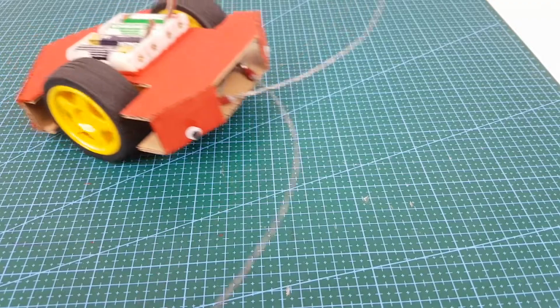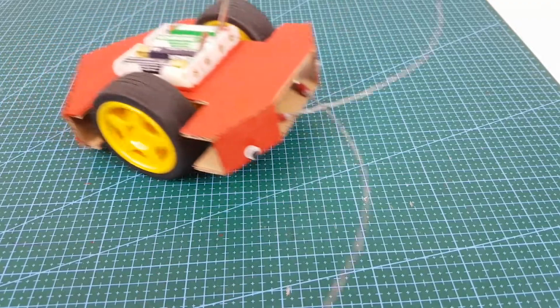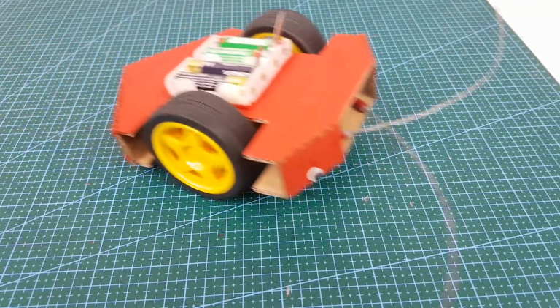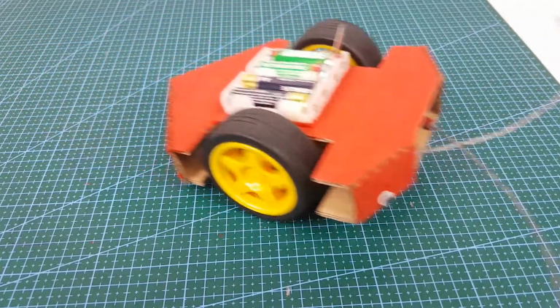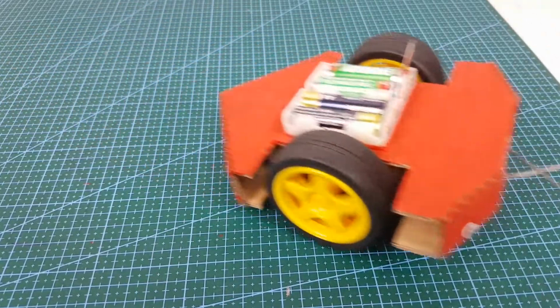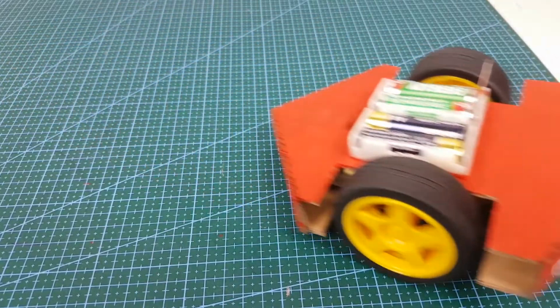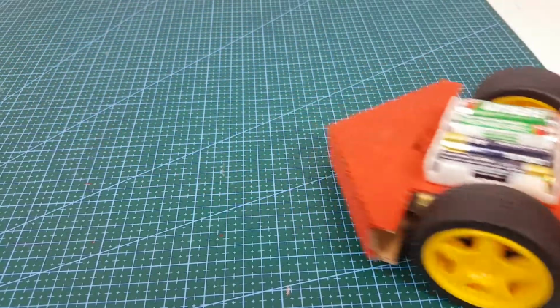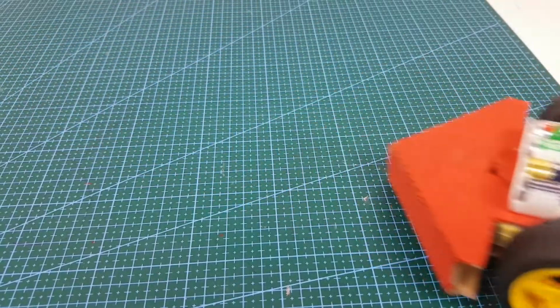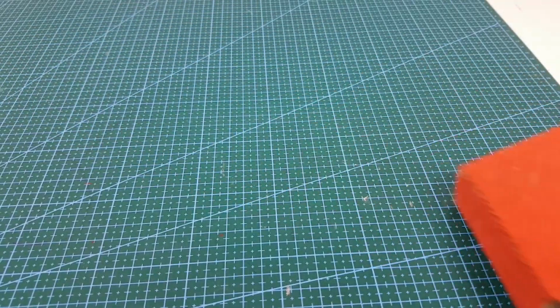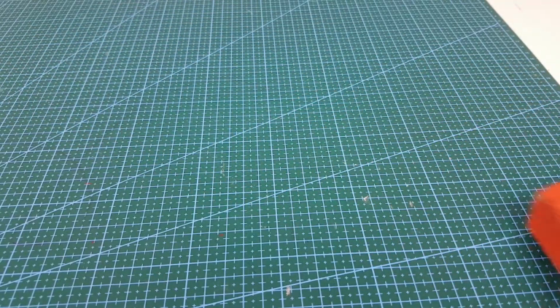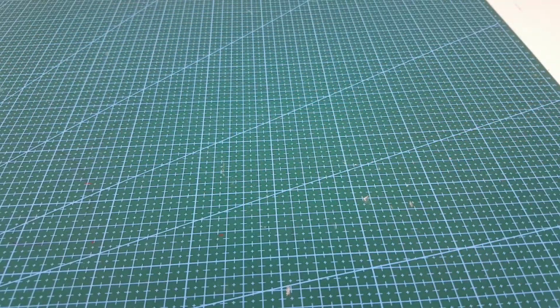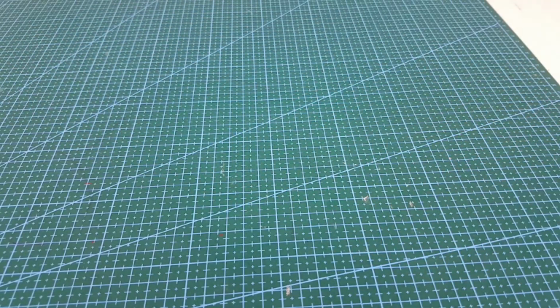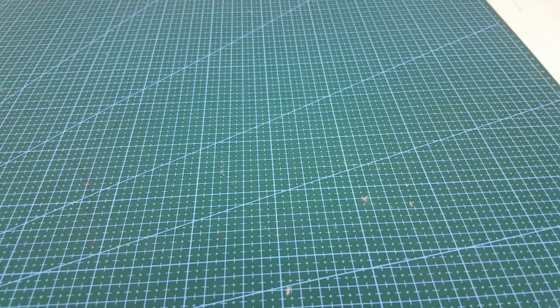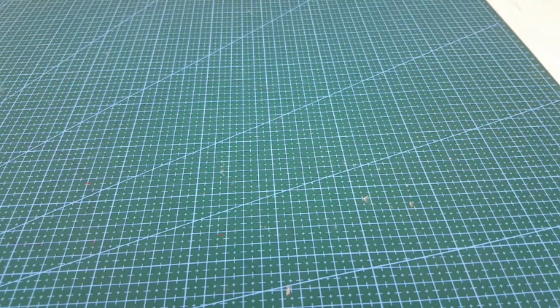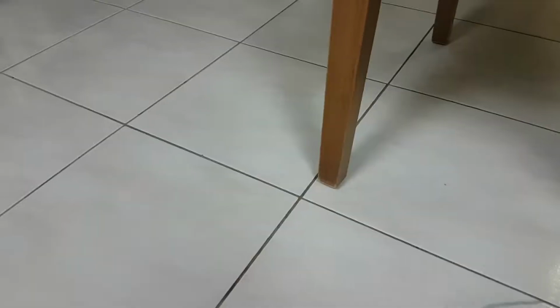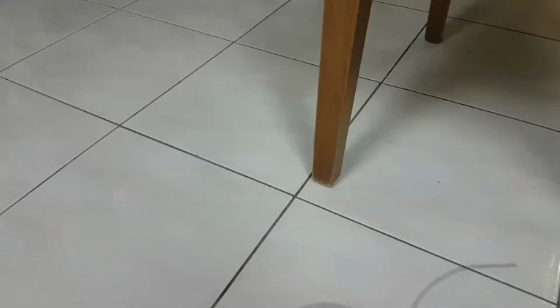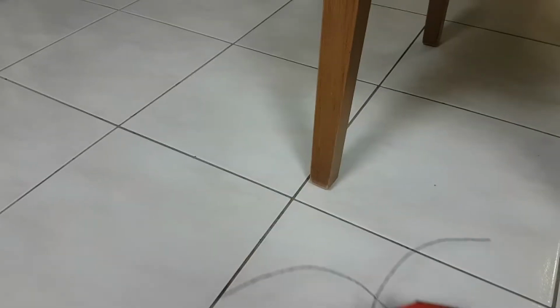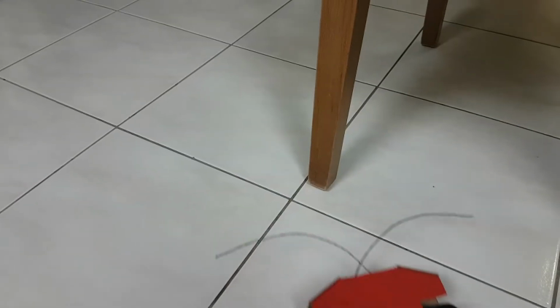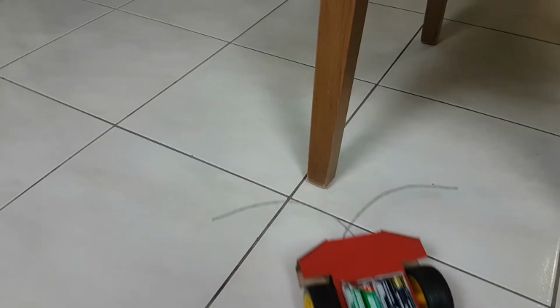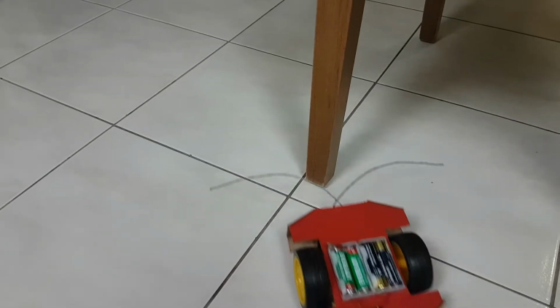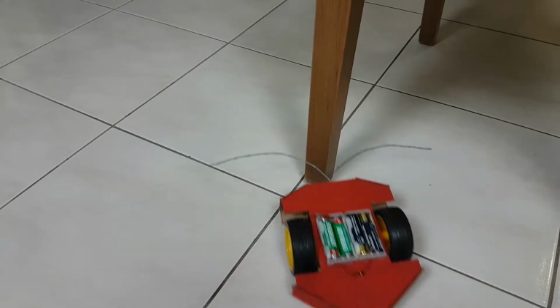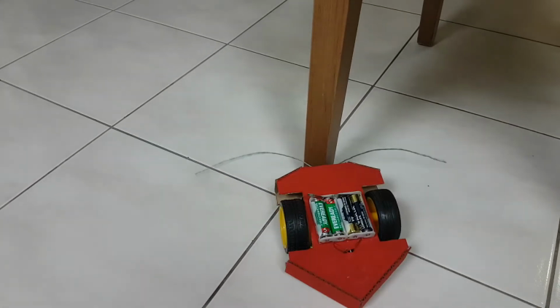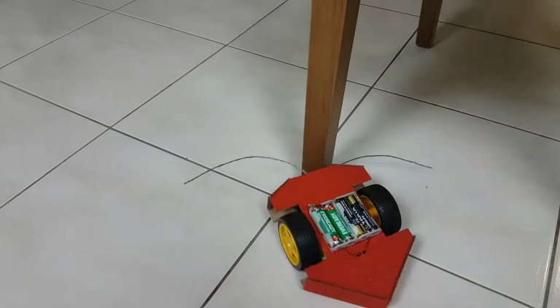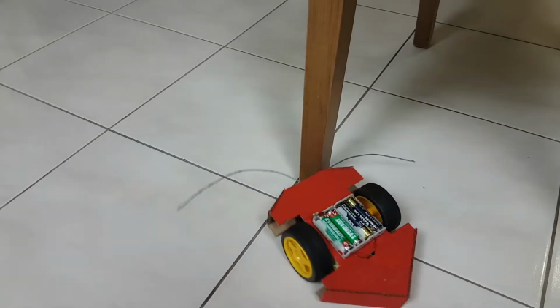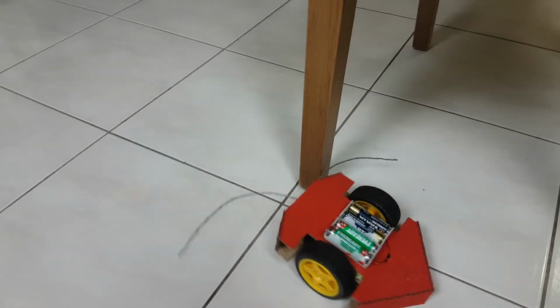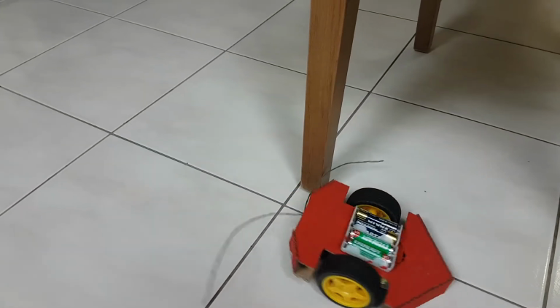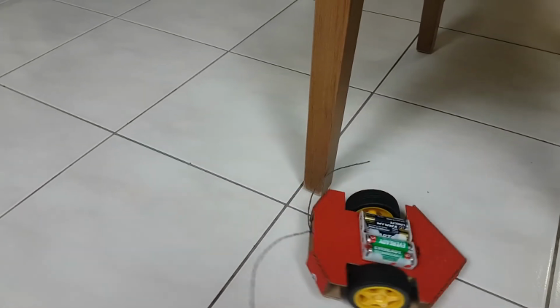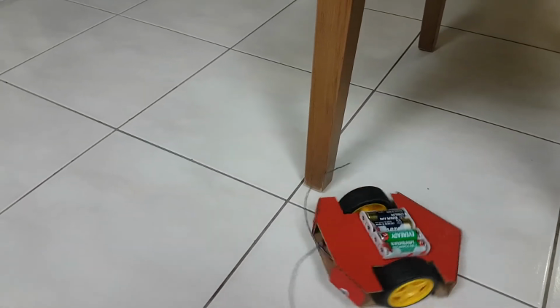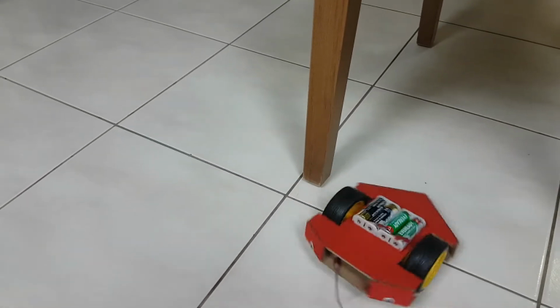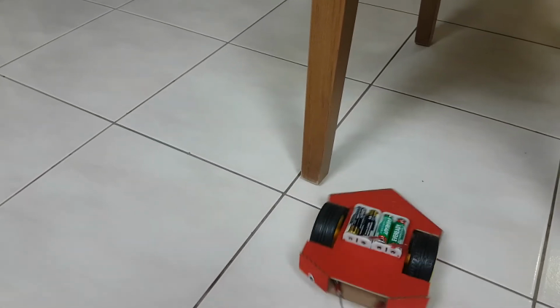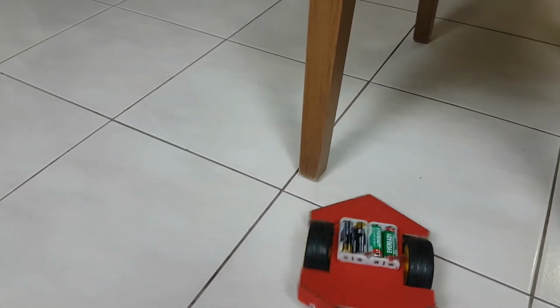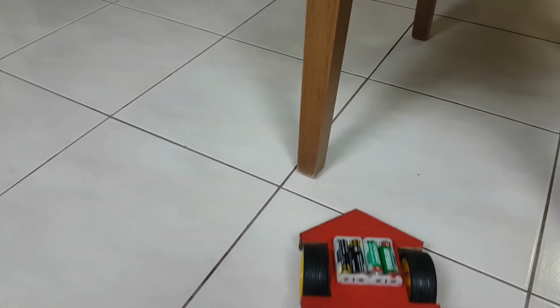In this episode I'll be showing you how to make a very easy beetle bot that moves and avoids obstacles.